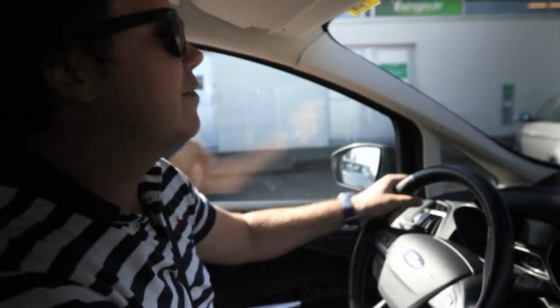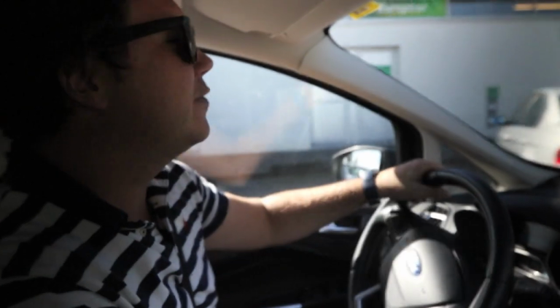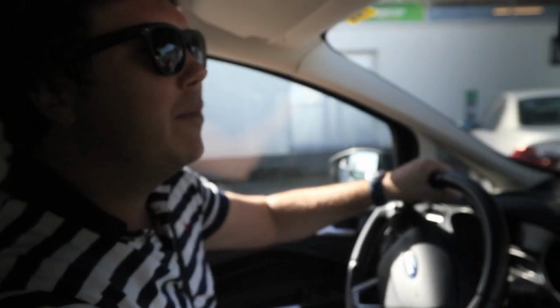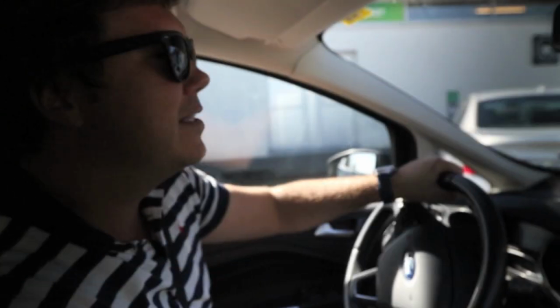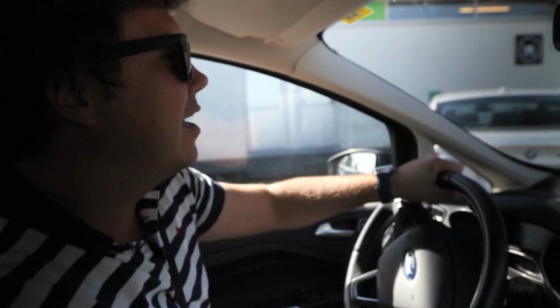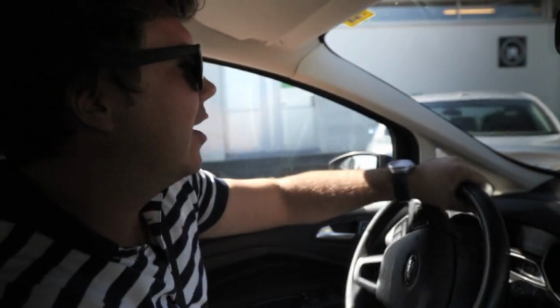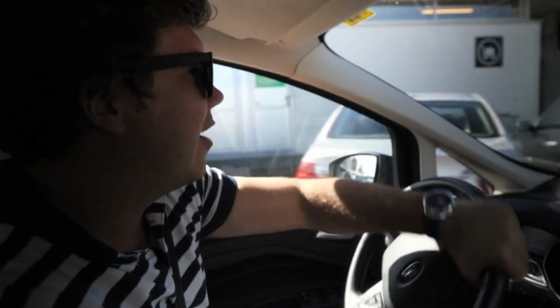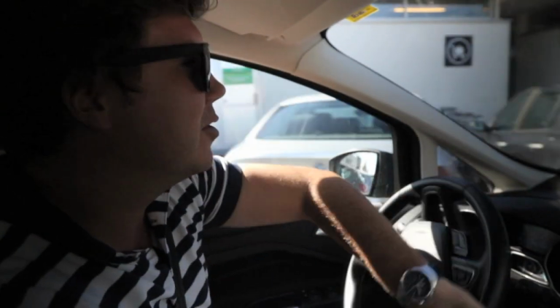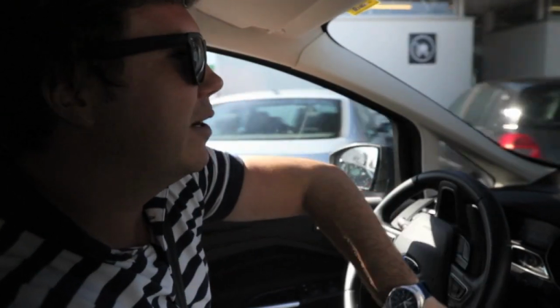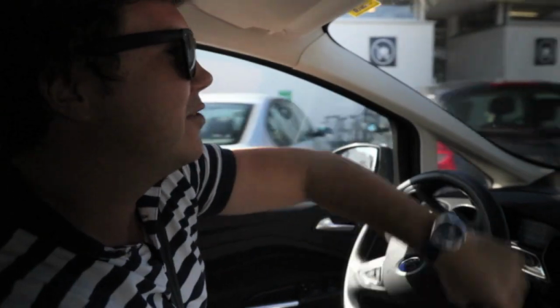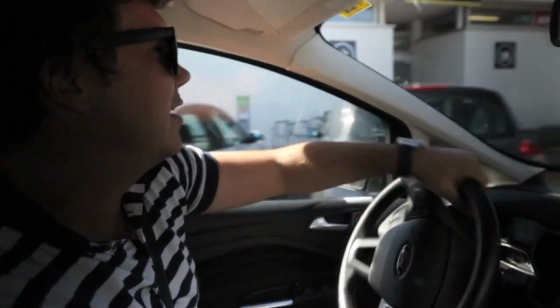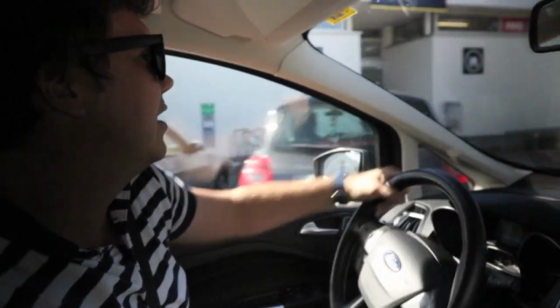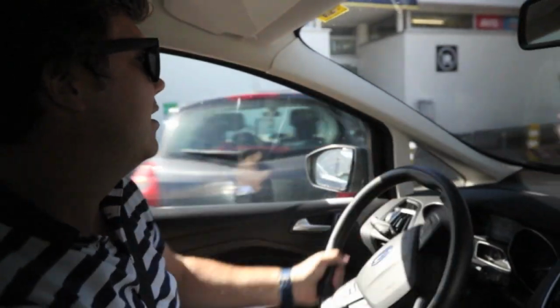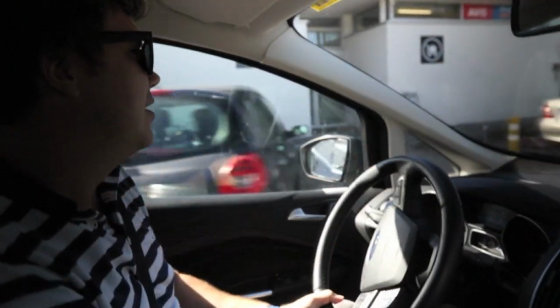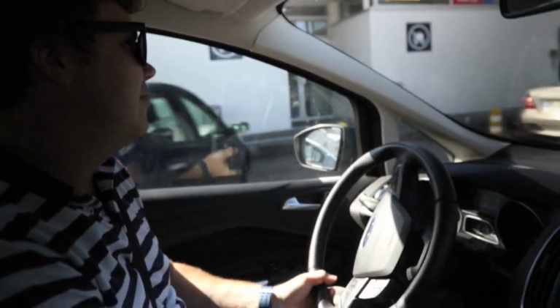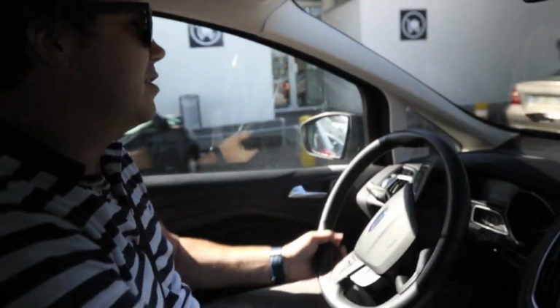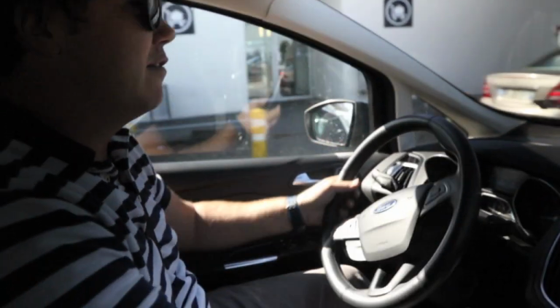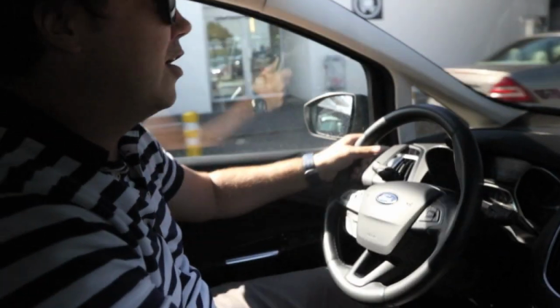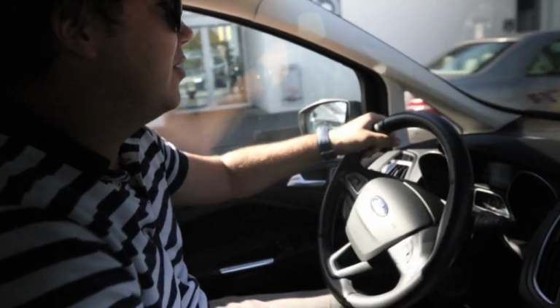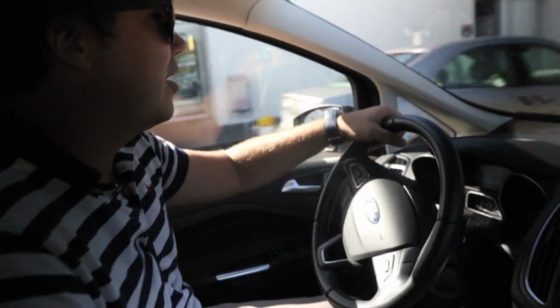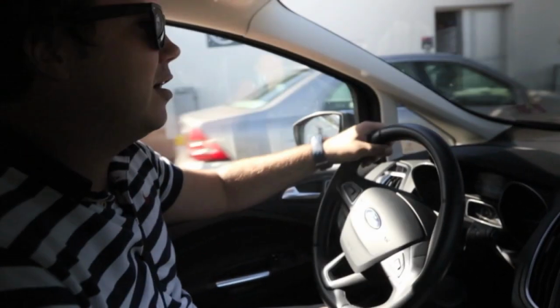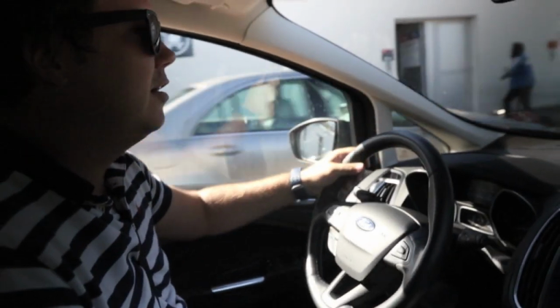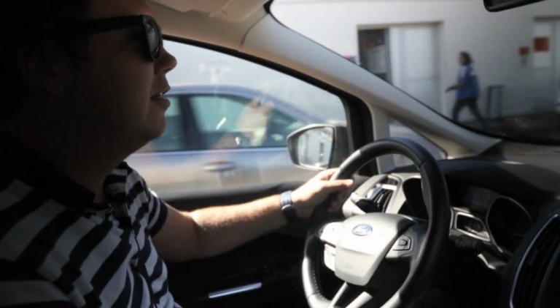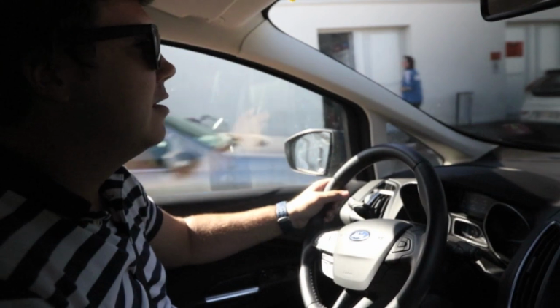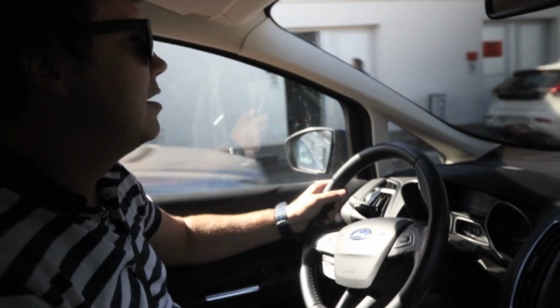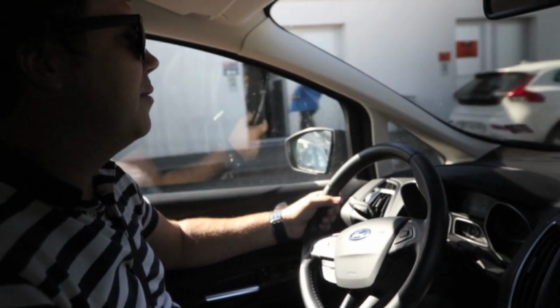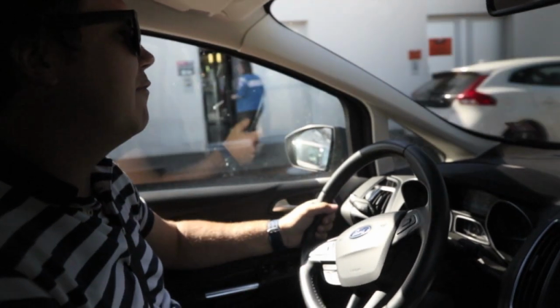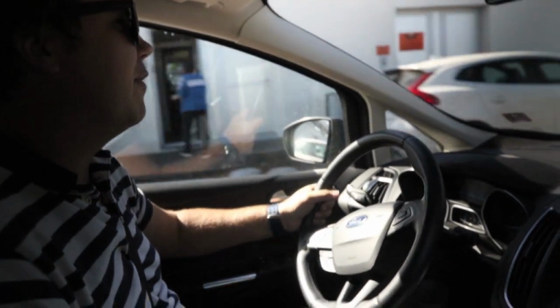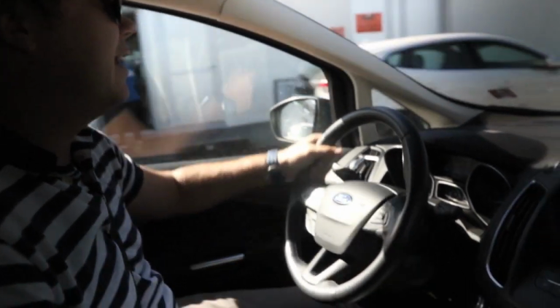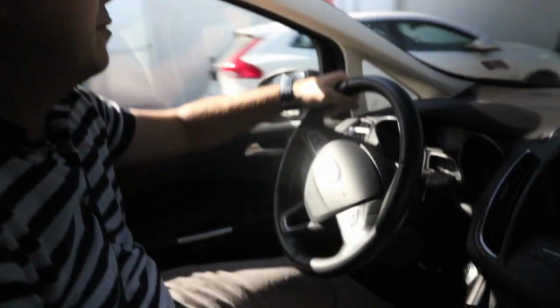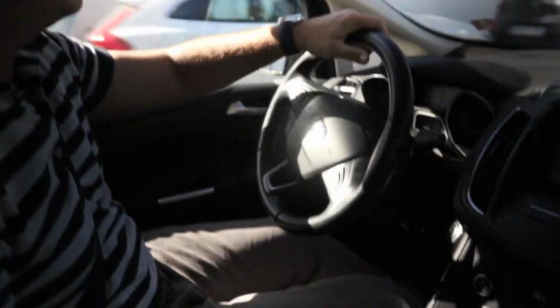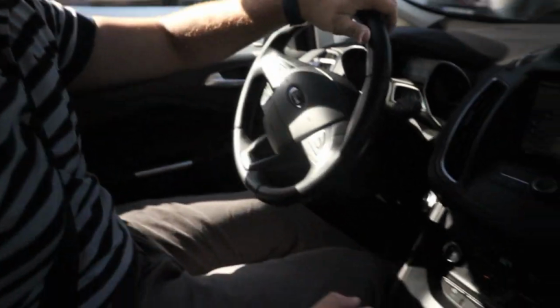First few metres in the hire car are always quite interesting — one track of the road, new car, went the wrong way down a one-way street.